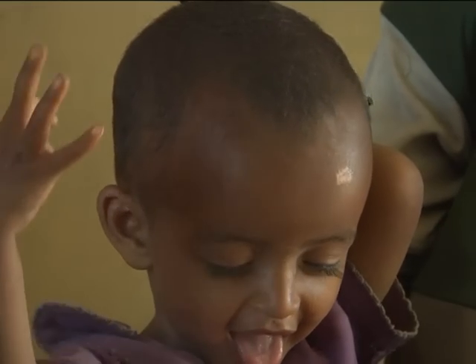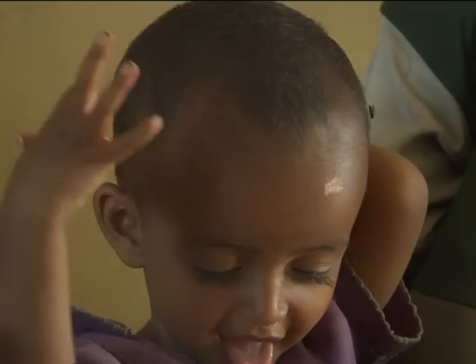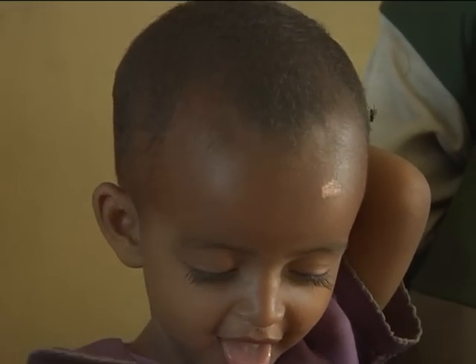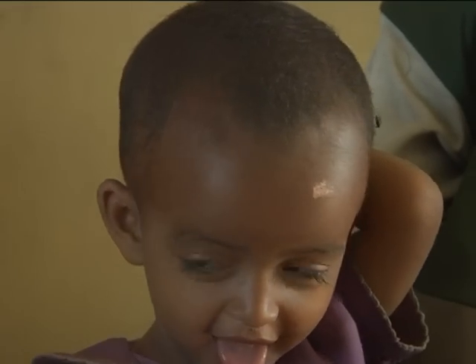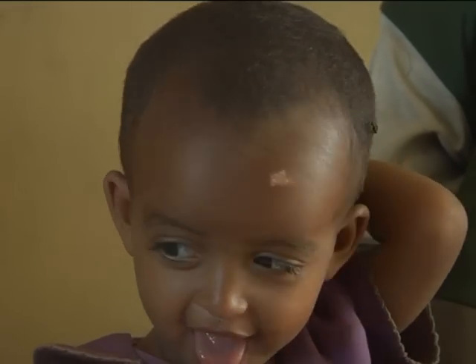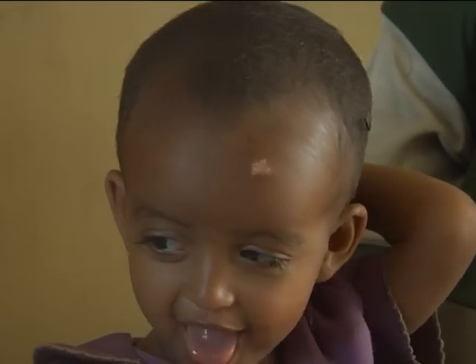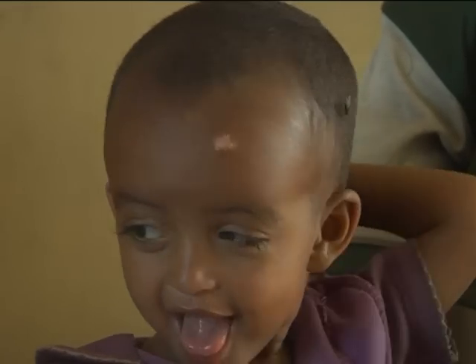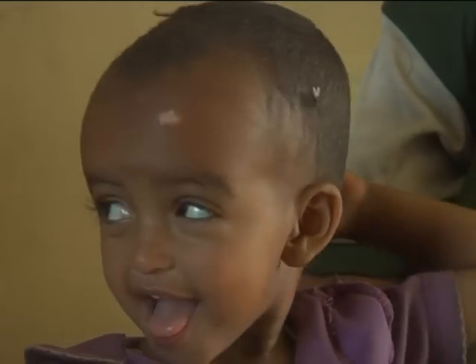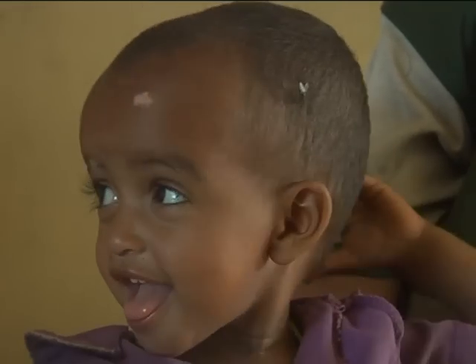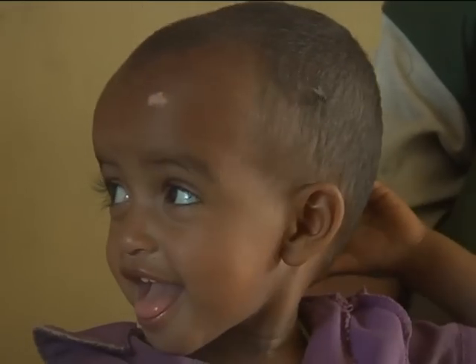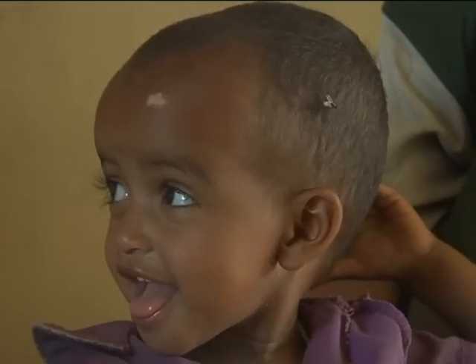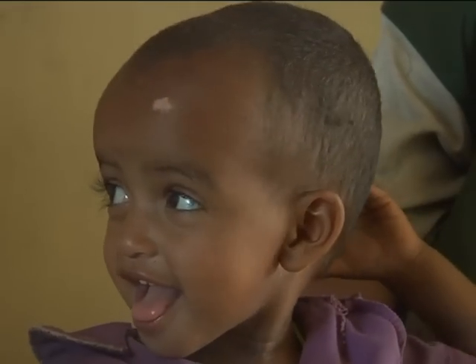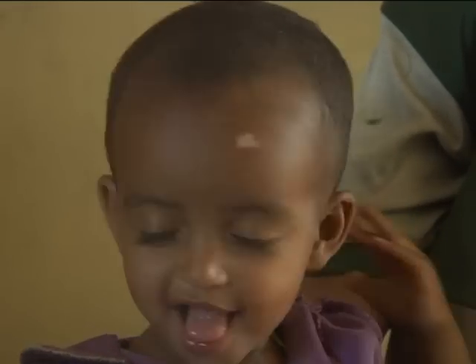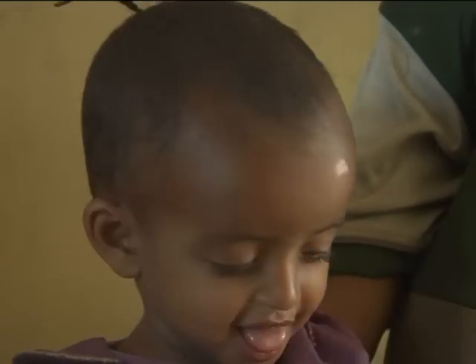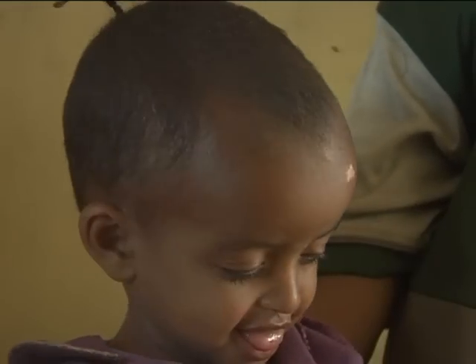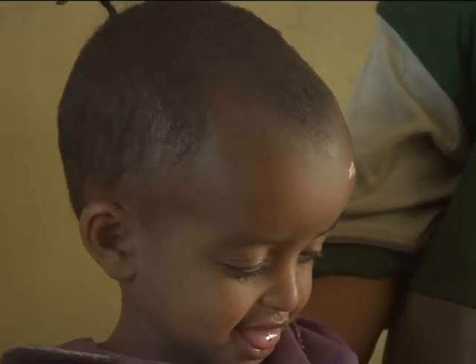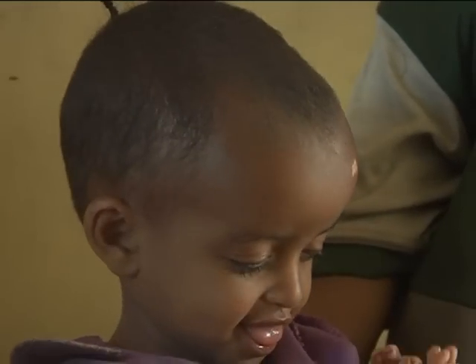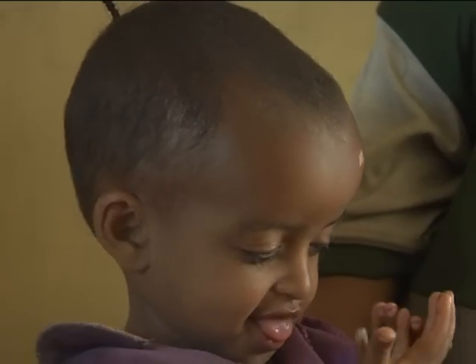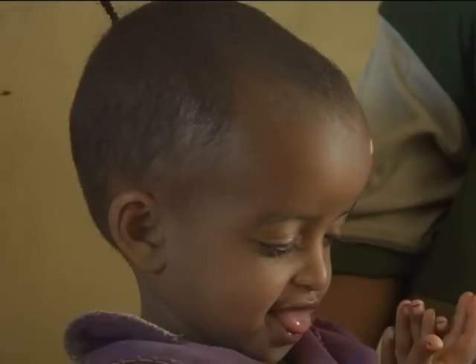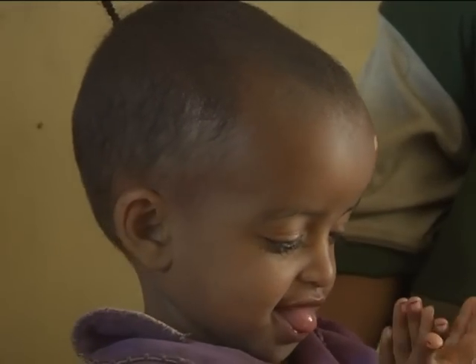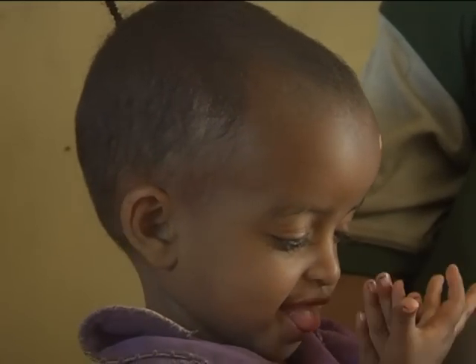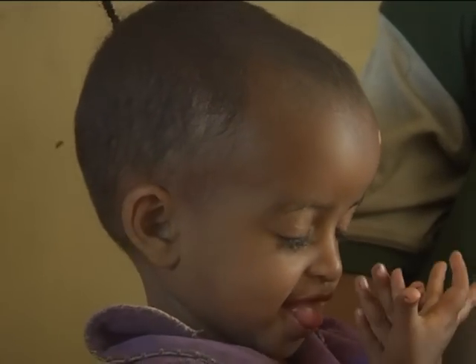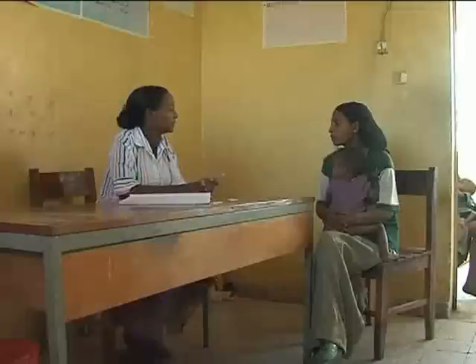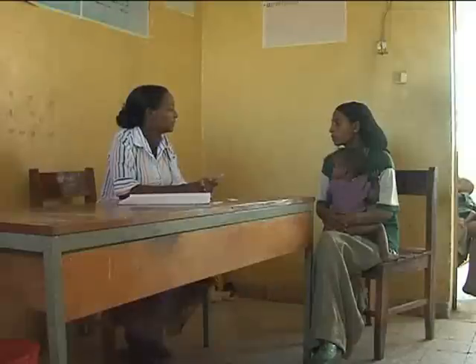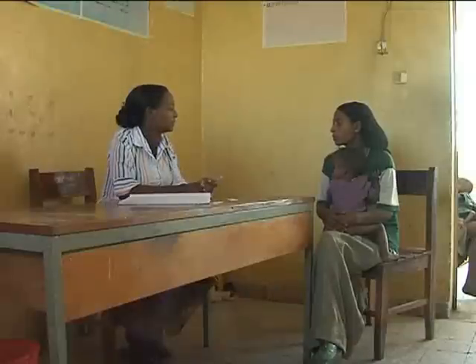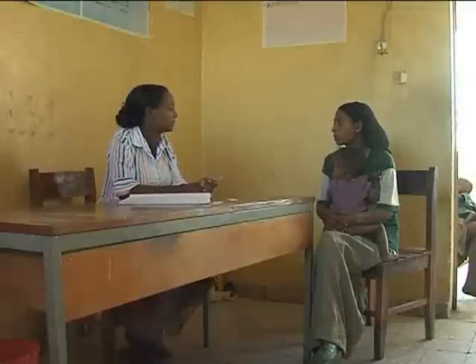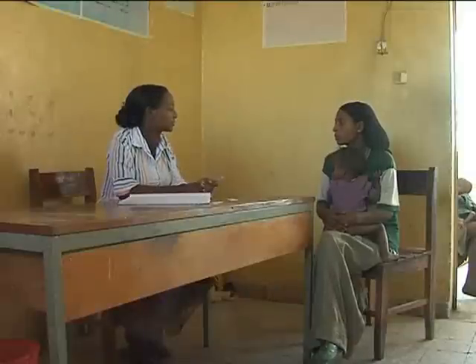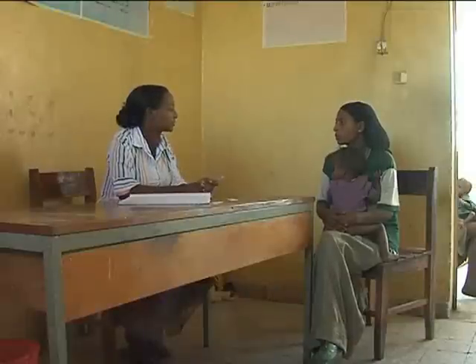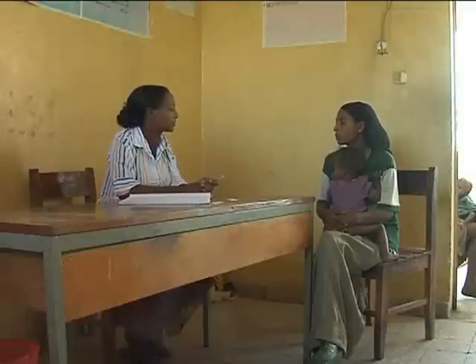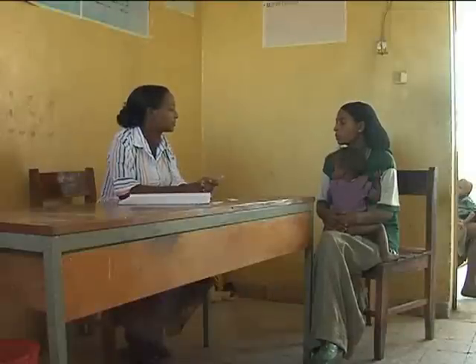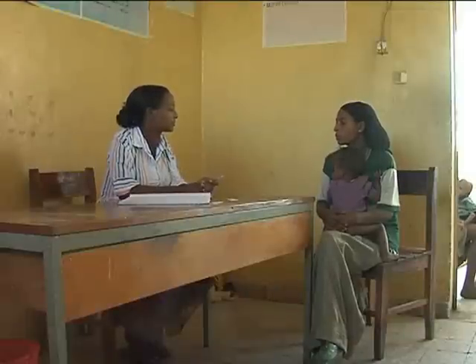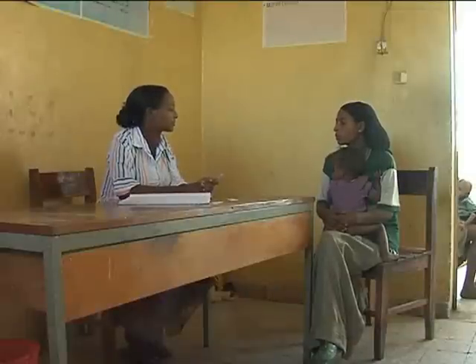Almaz has not been breastfeeding since six months ago. She is taking whatever food is available at home.